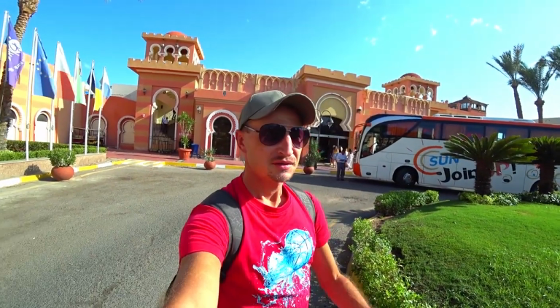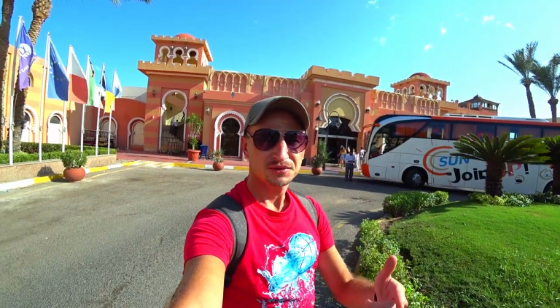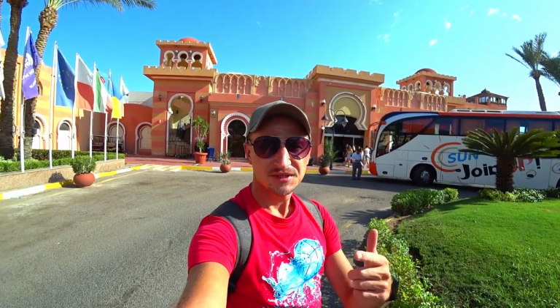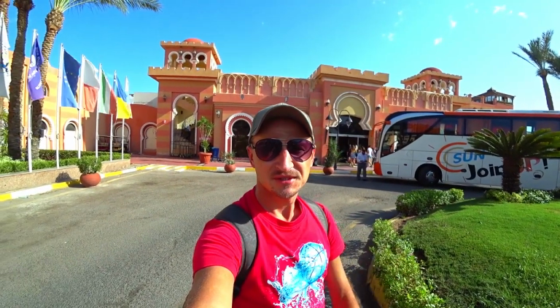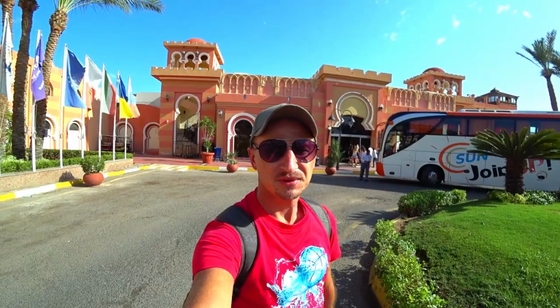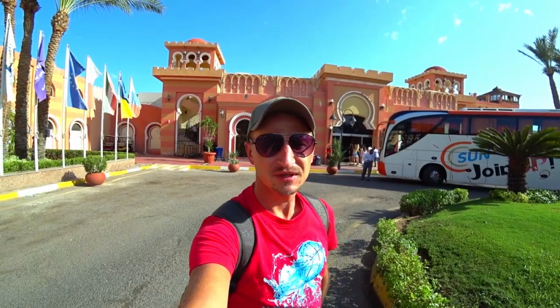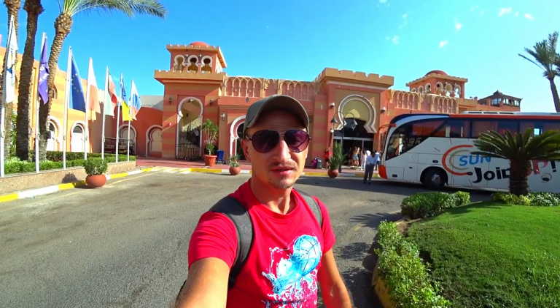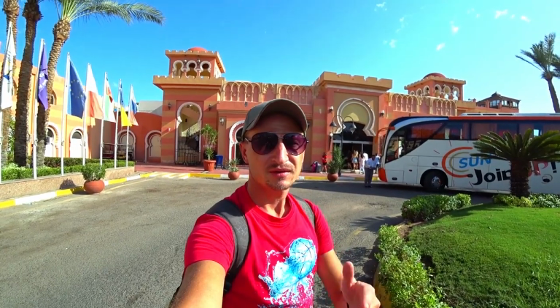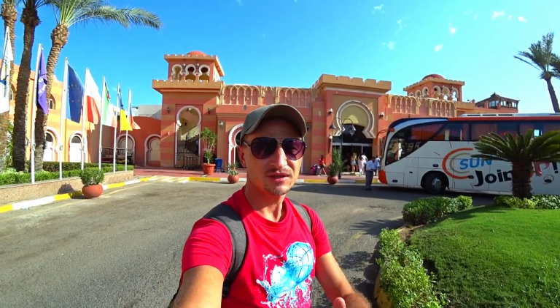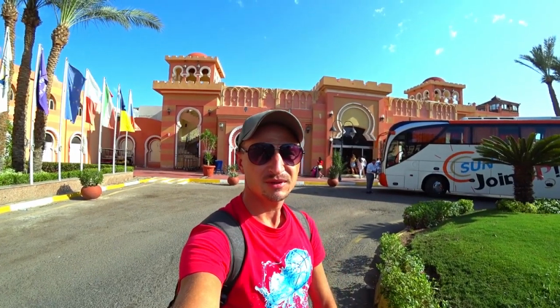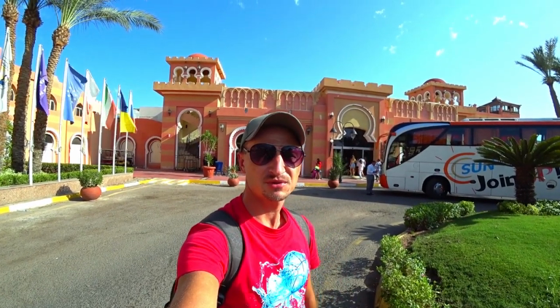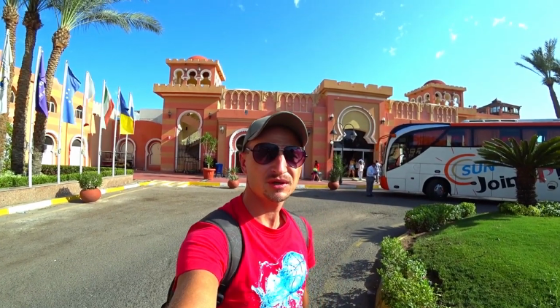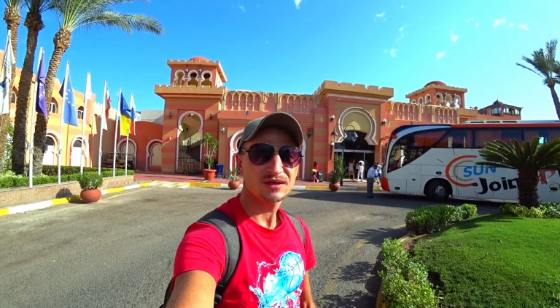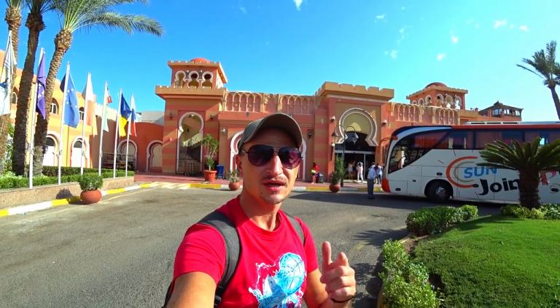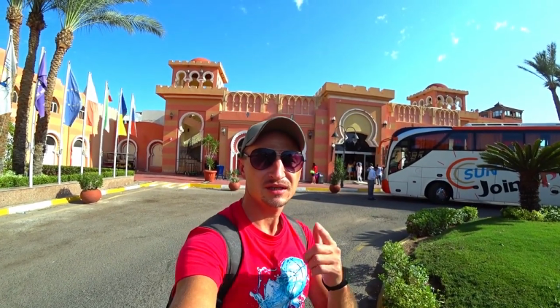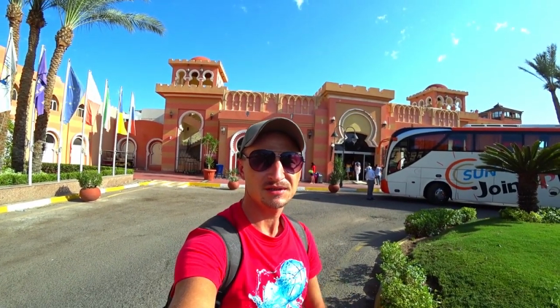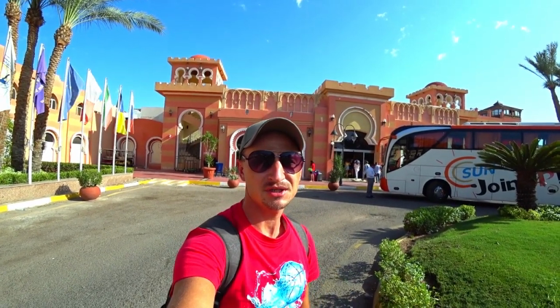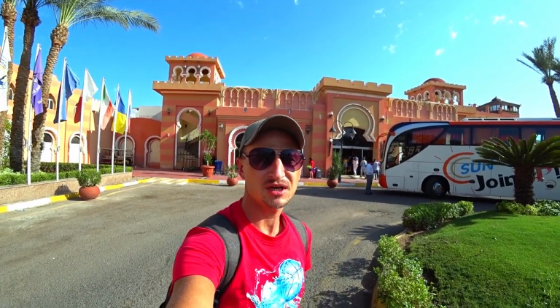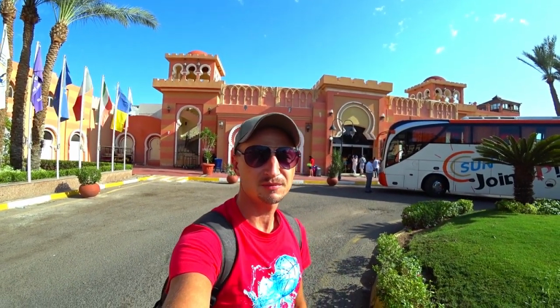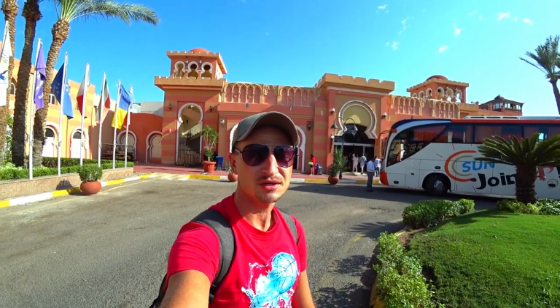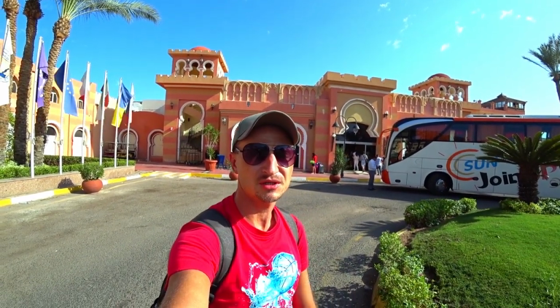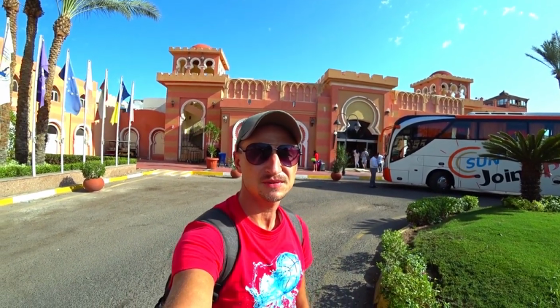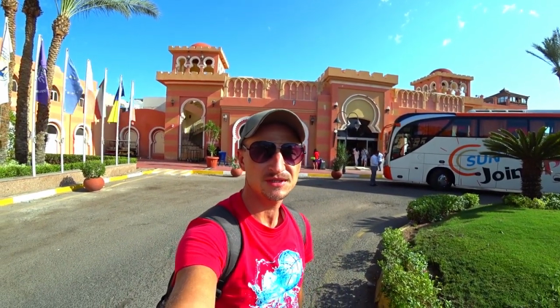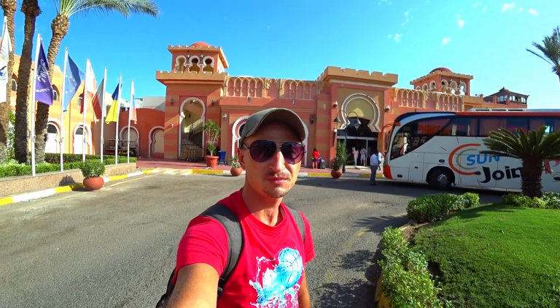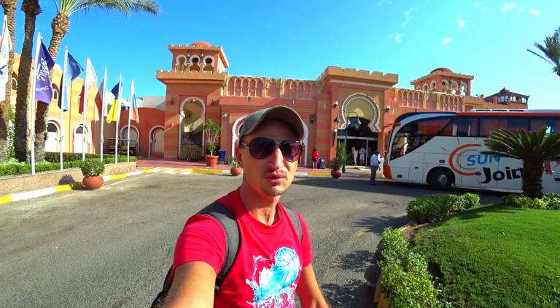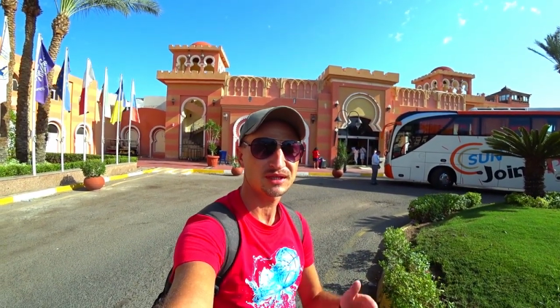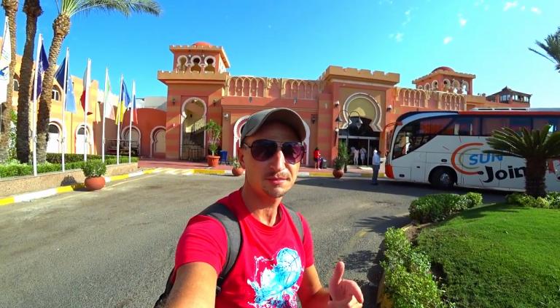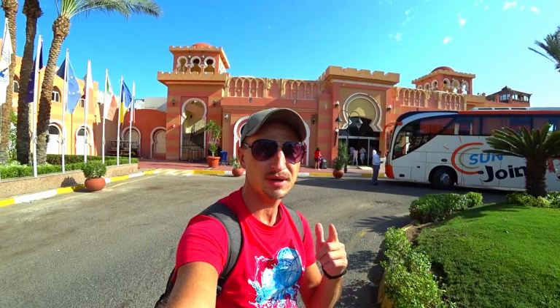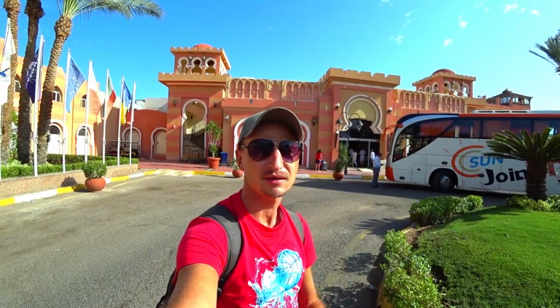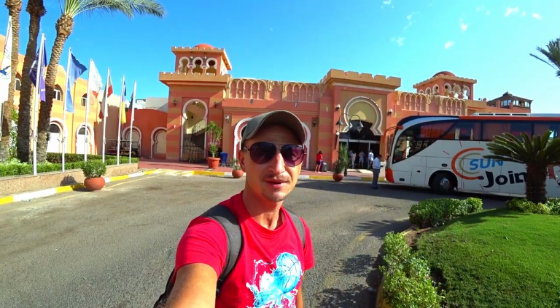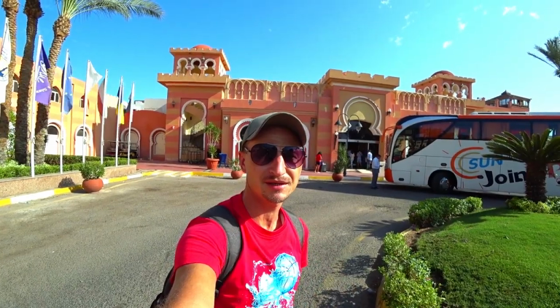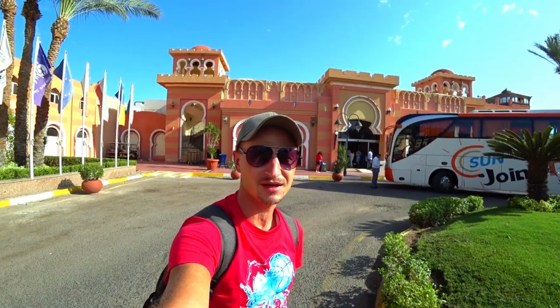Друзья, всем привет! В этом обзоре — отель C-Beach Аквапарк 4 звезды, бухта Наппей. Погнали!